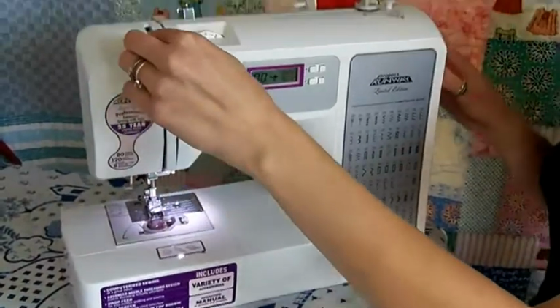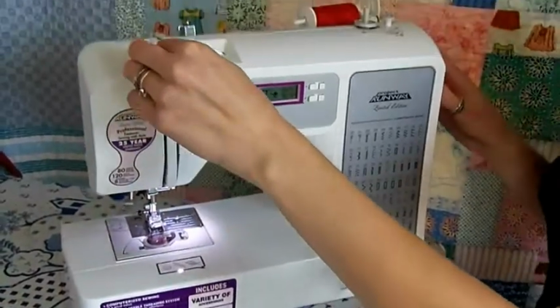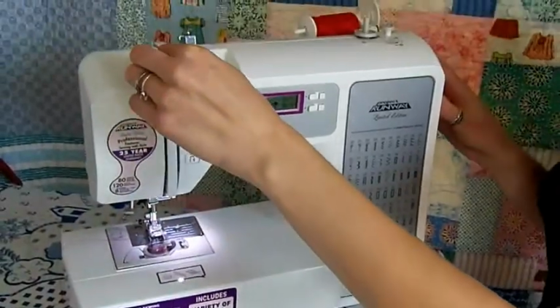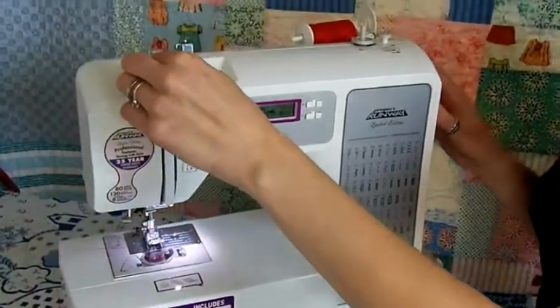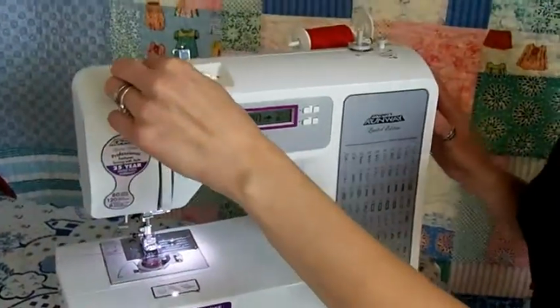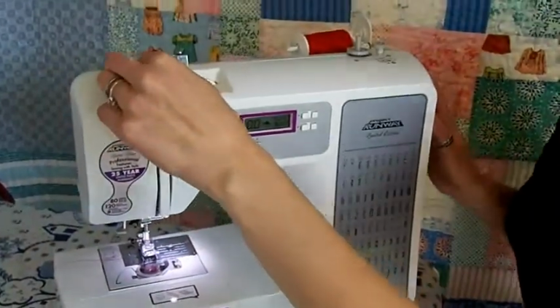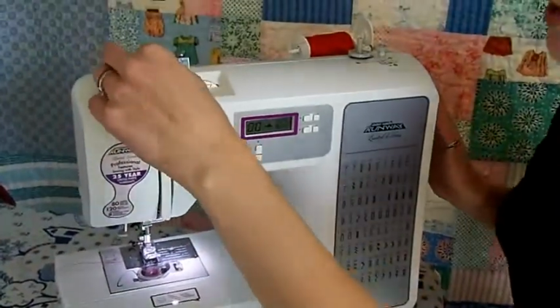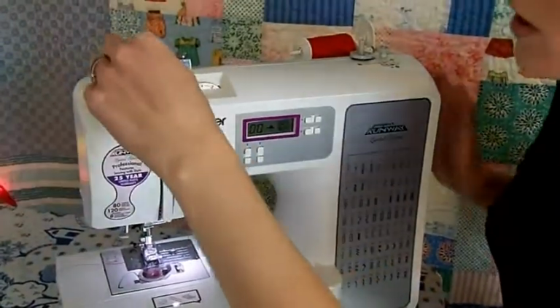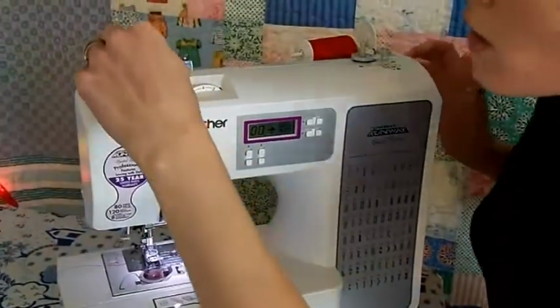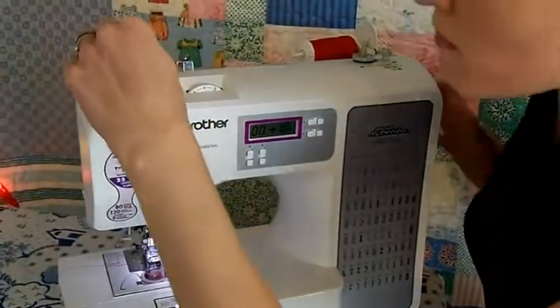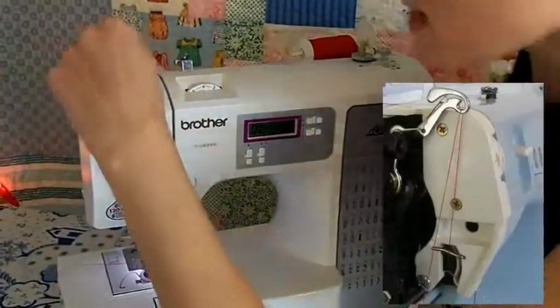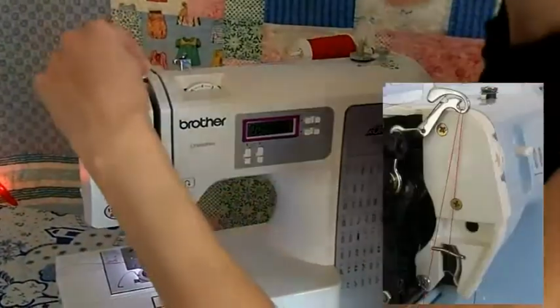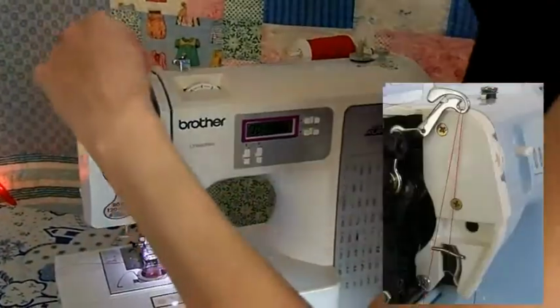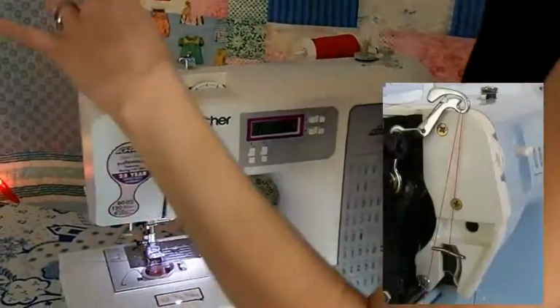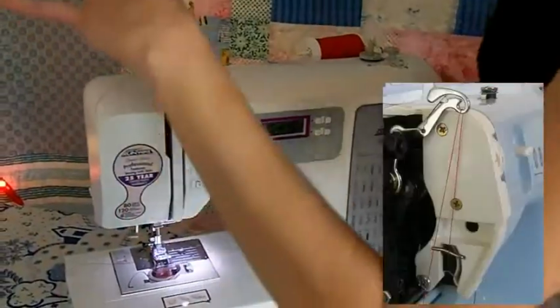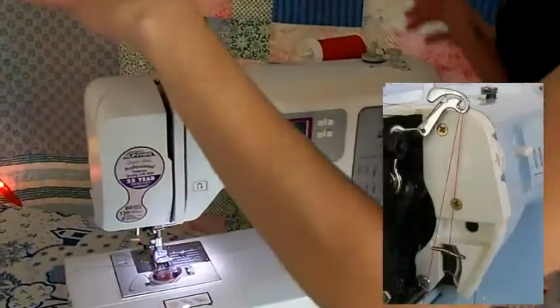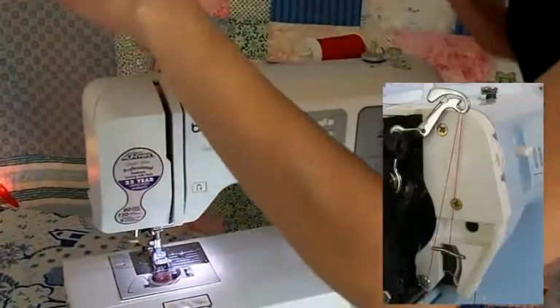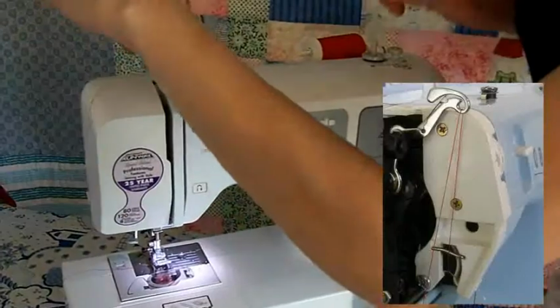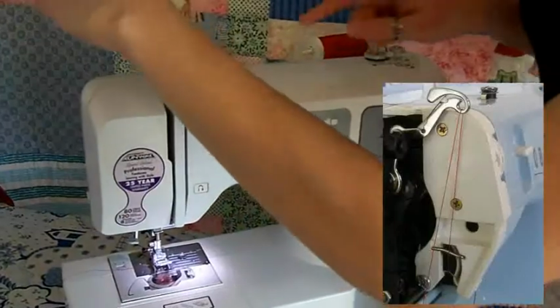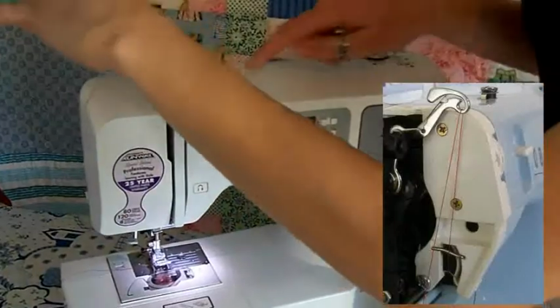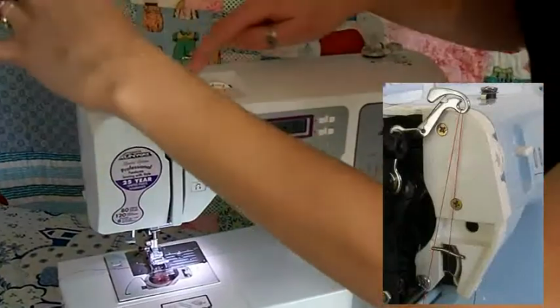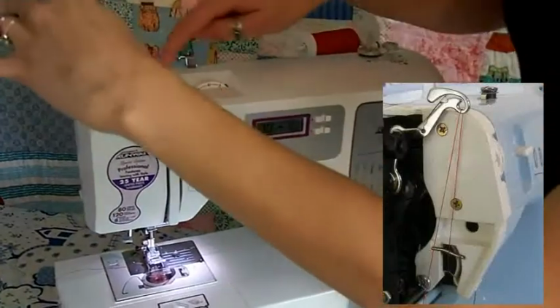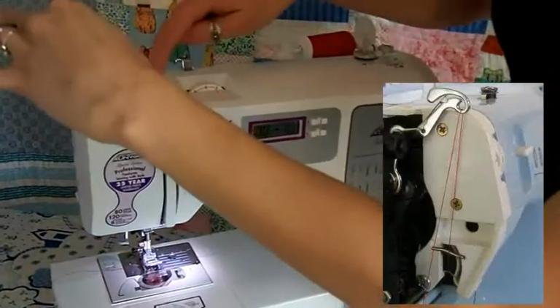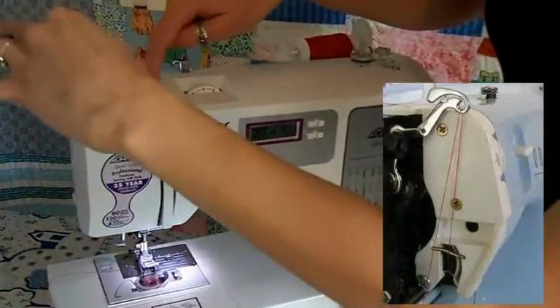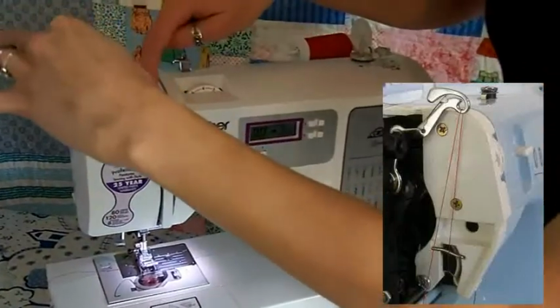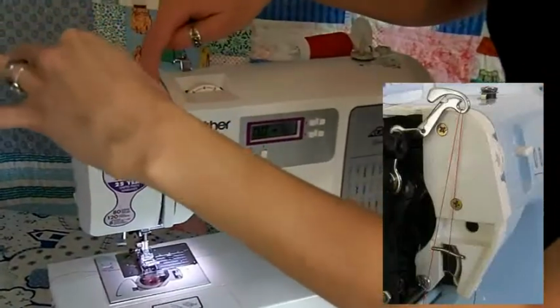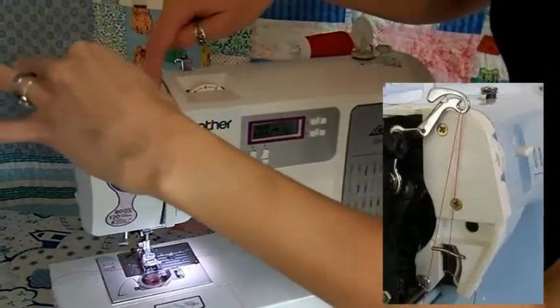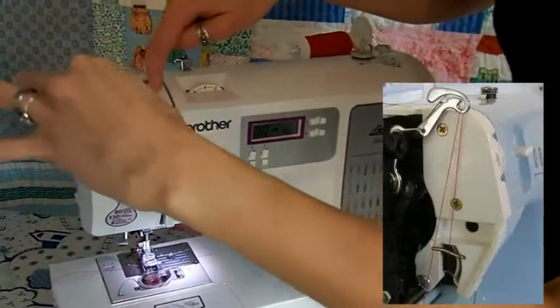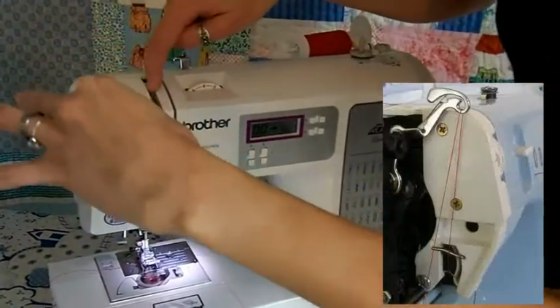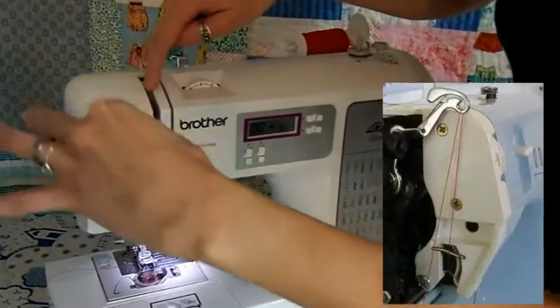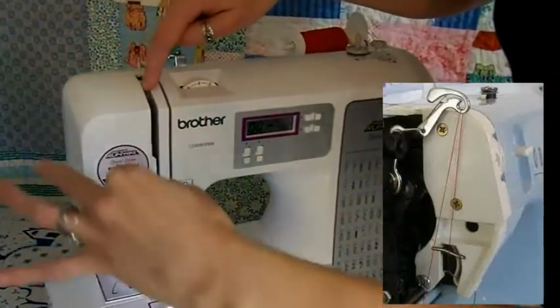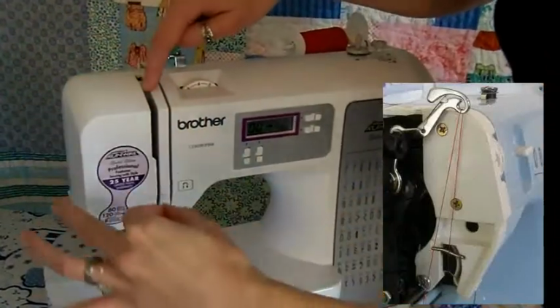And this is very important — make sure to catch the thread uptake lever.